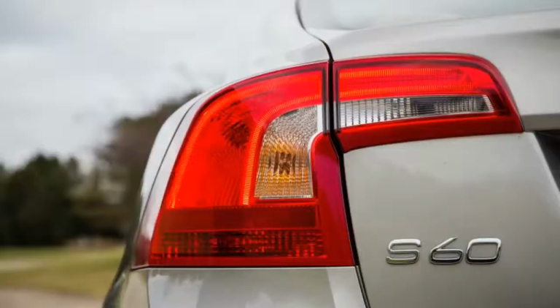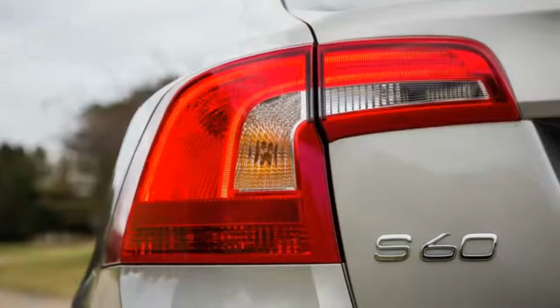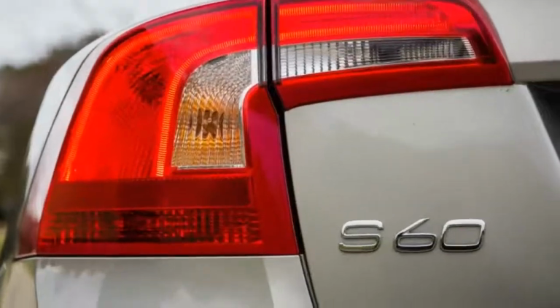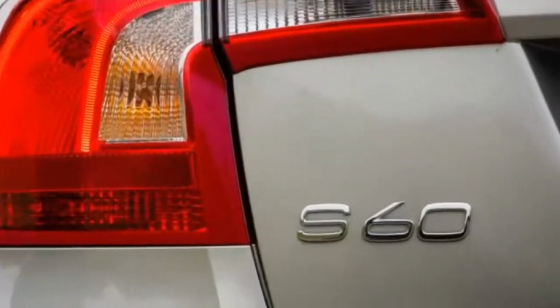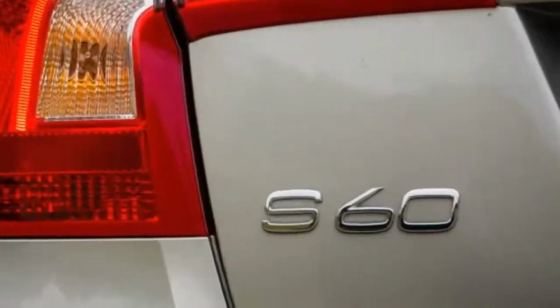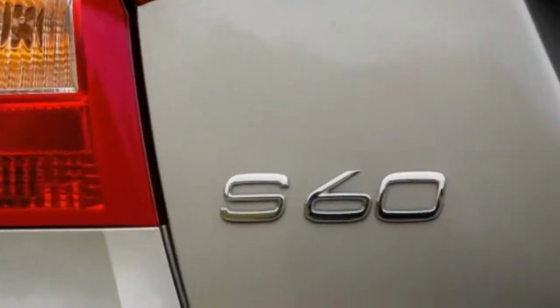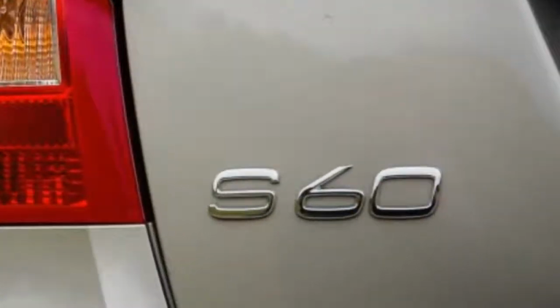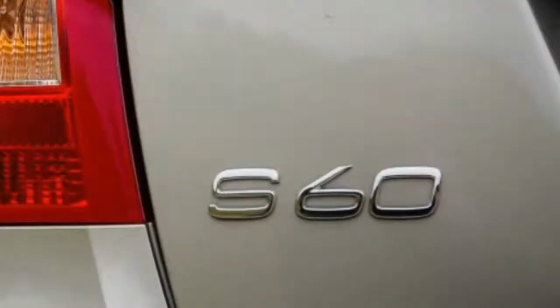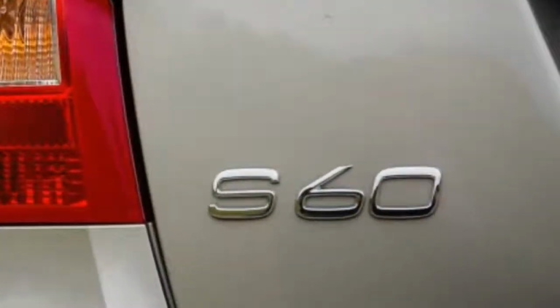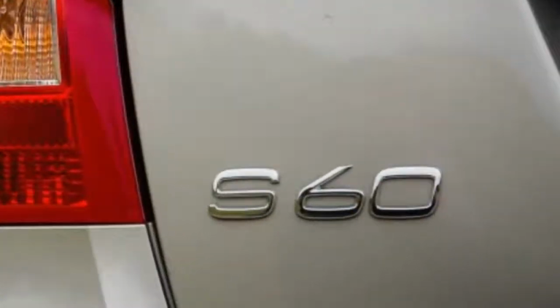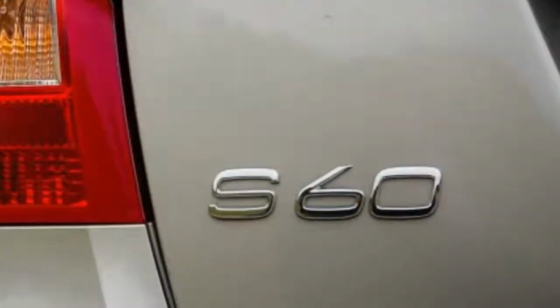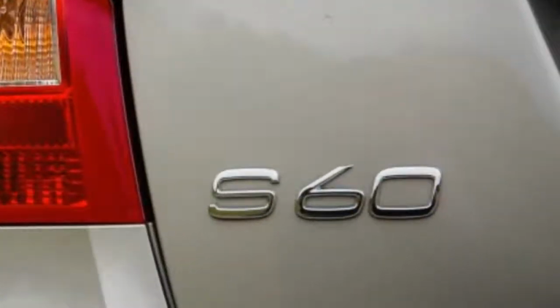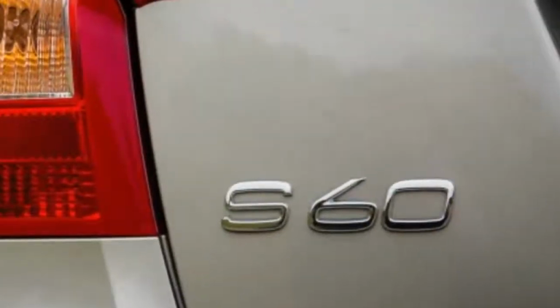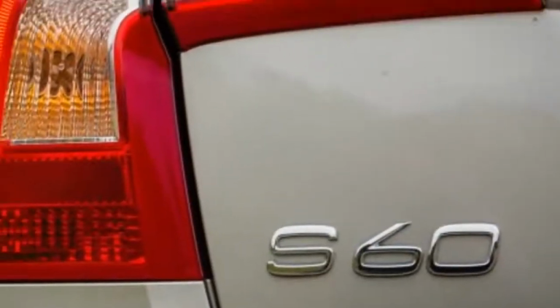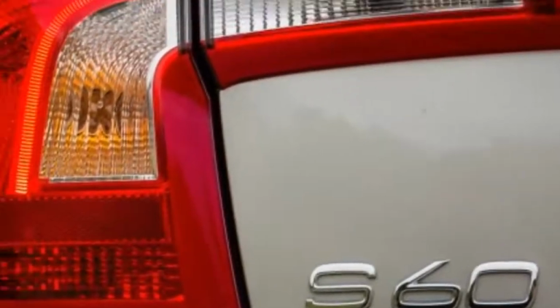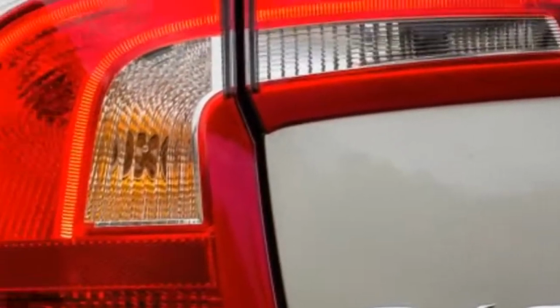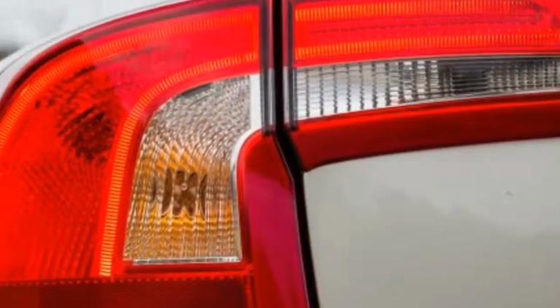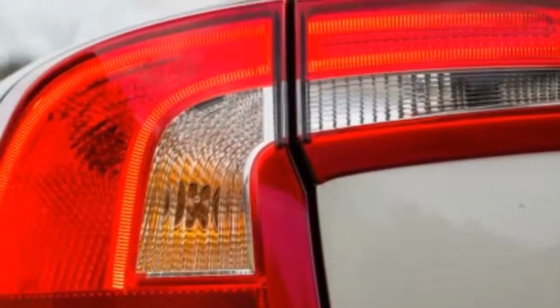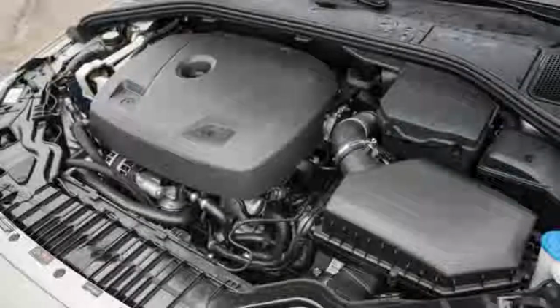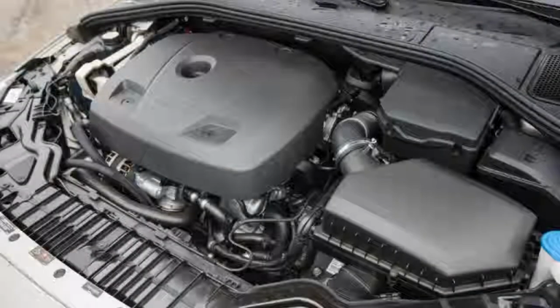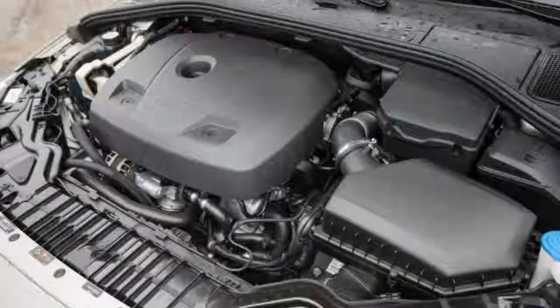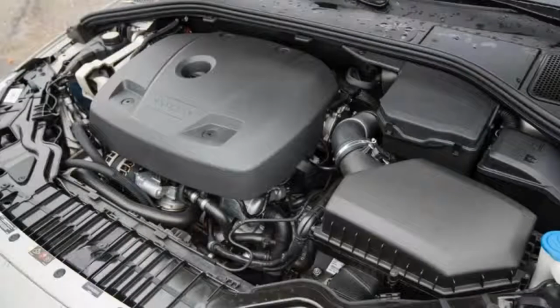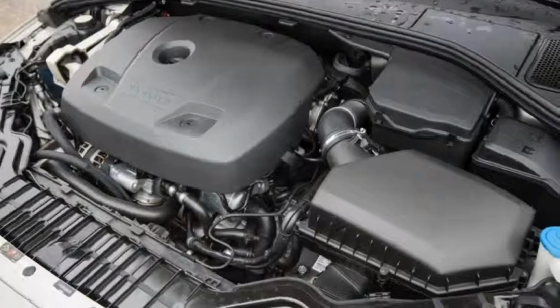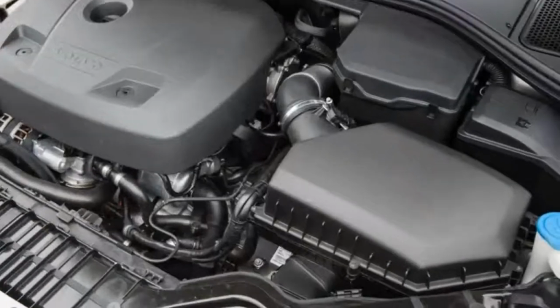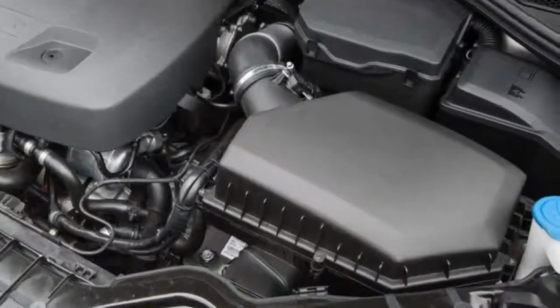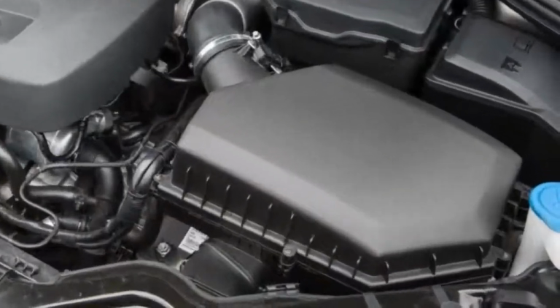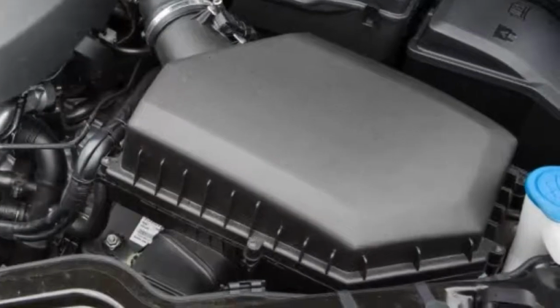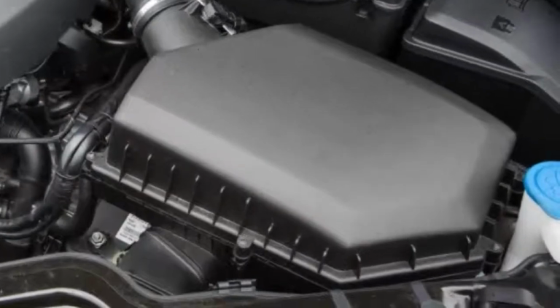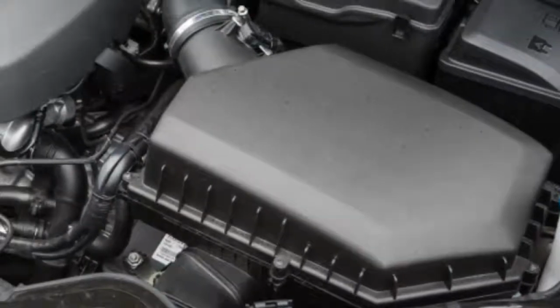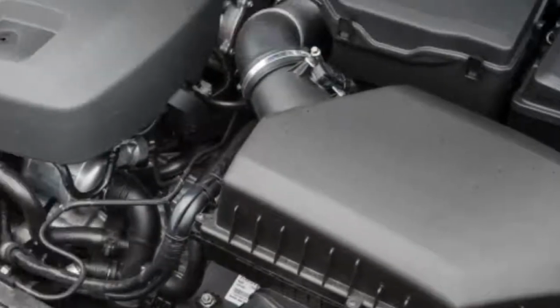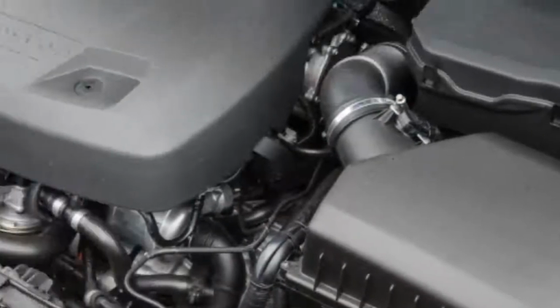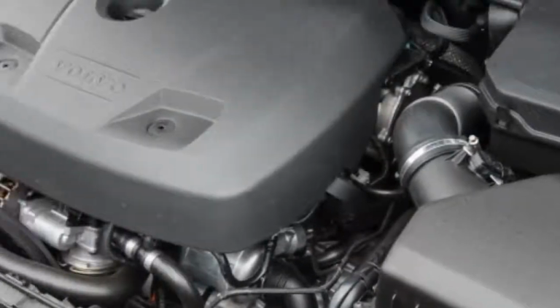2016 Volvo S60 Inscription FWD — the Long Wheelbase S60 comes from China with love.